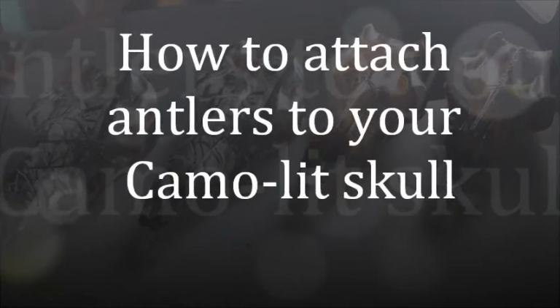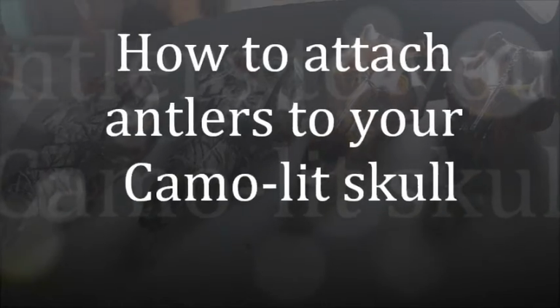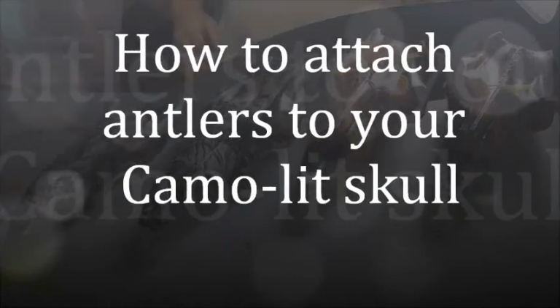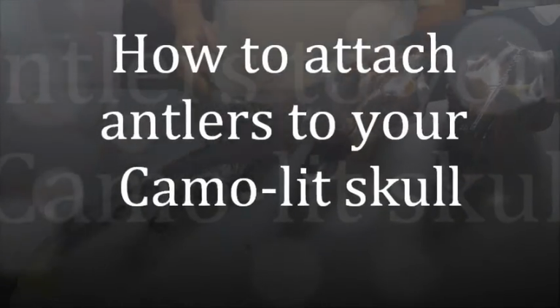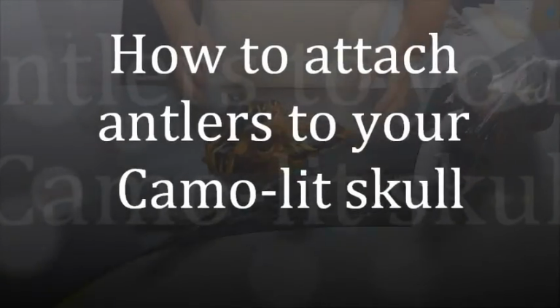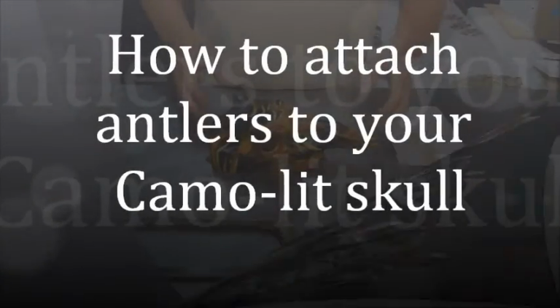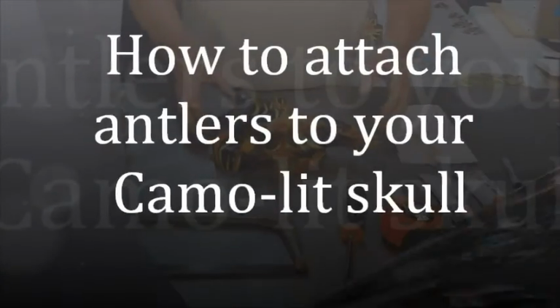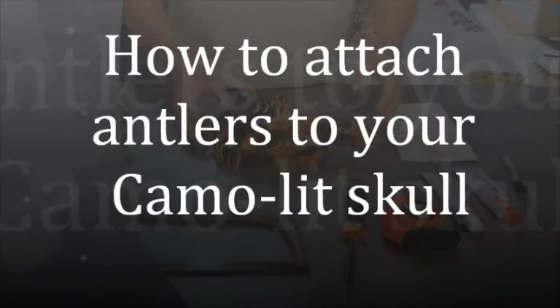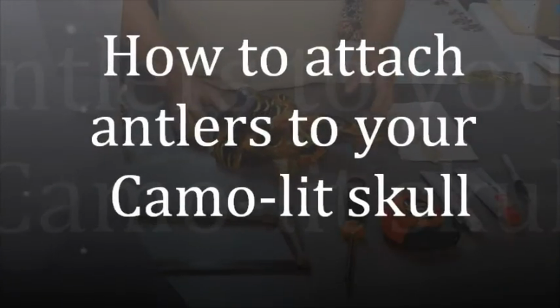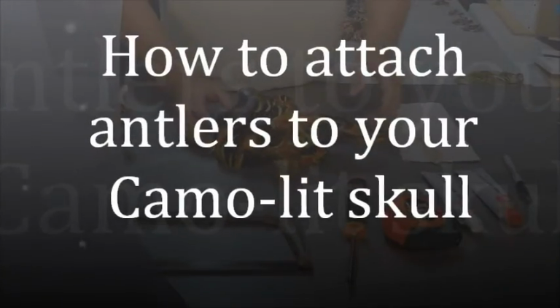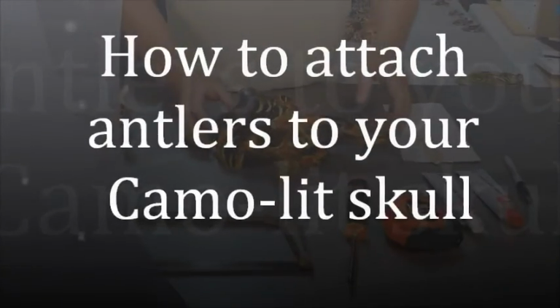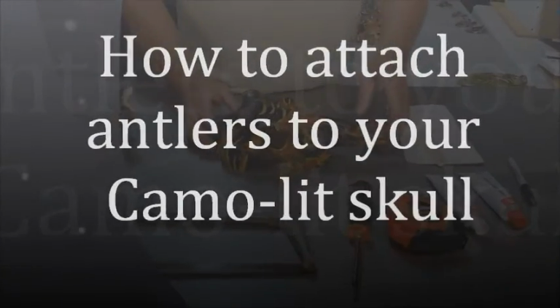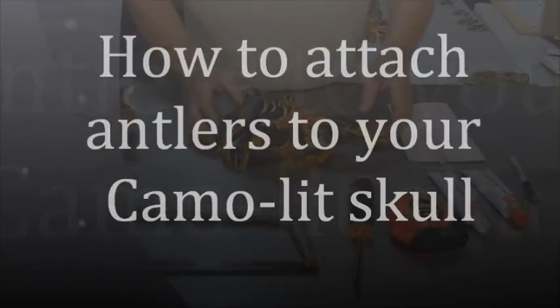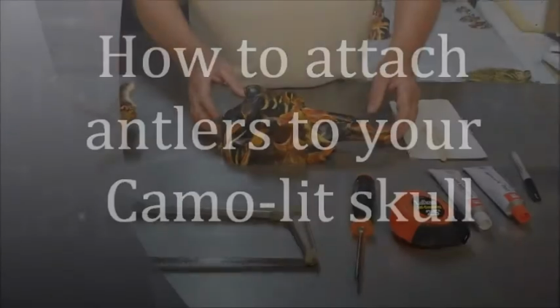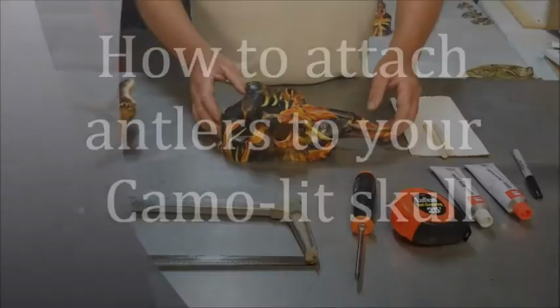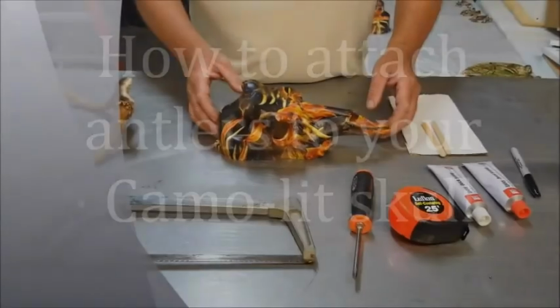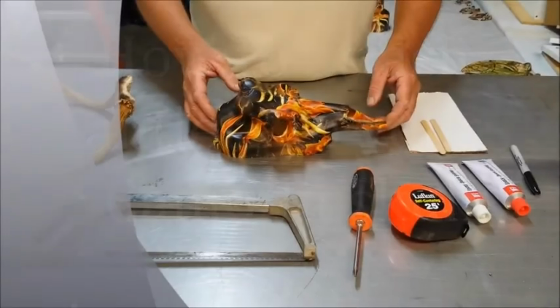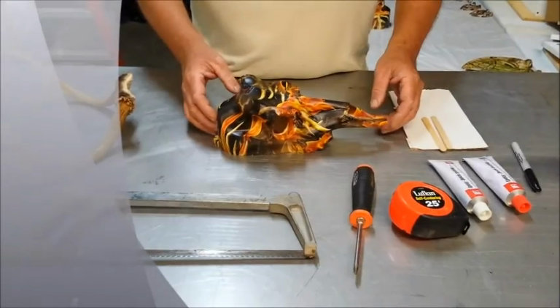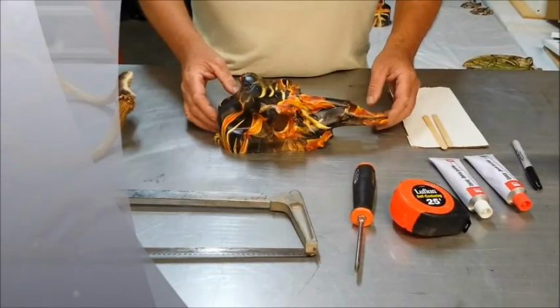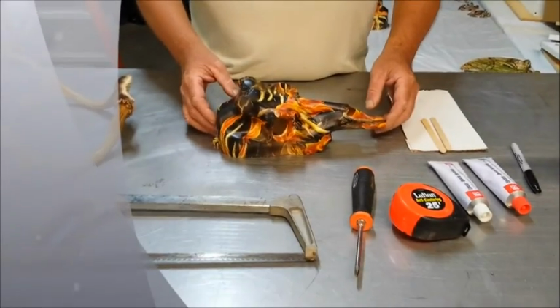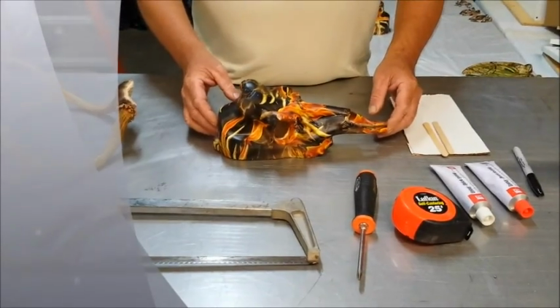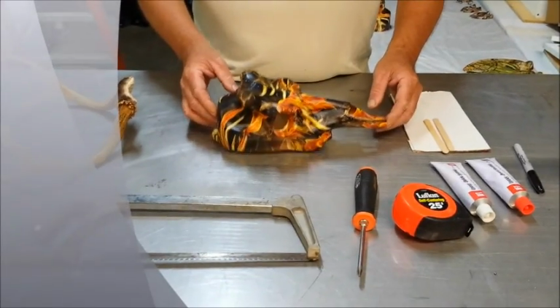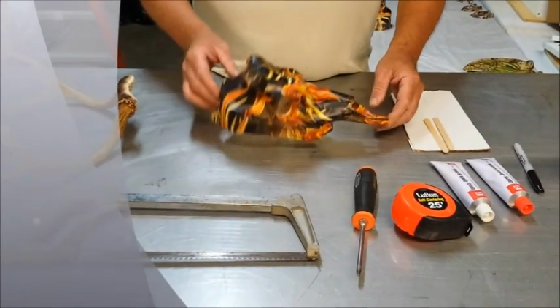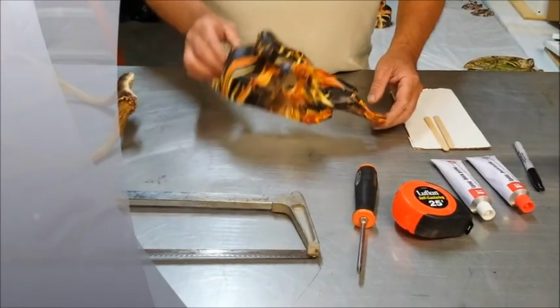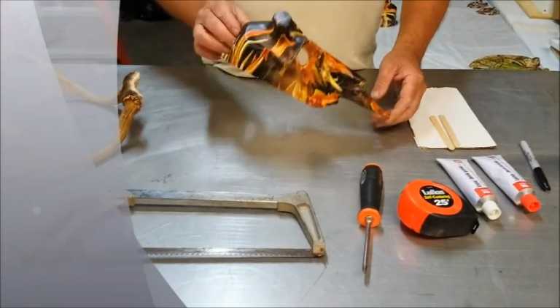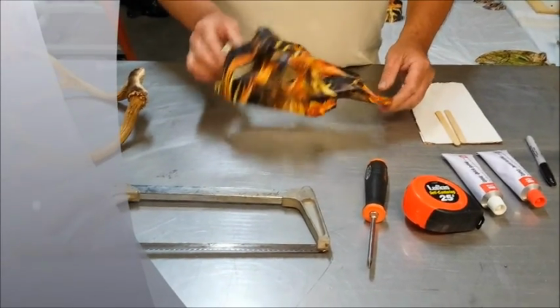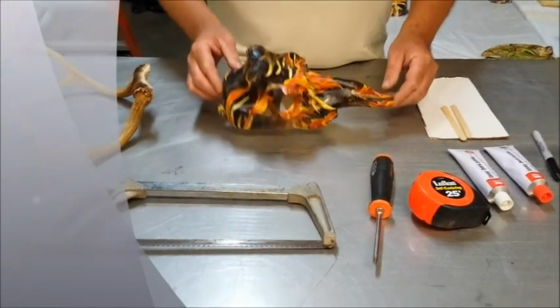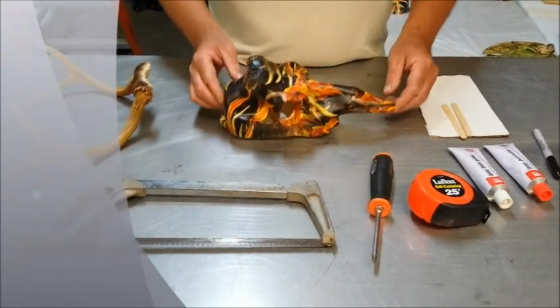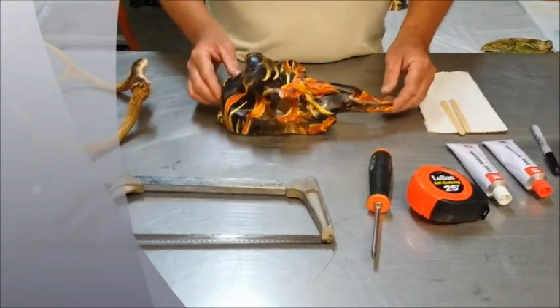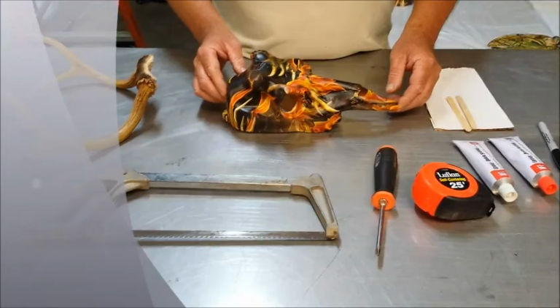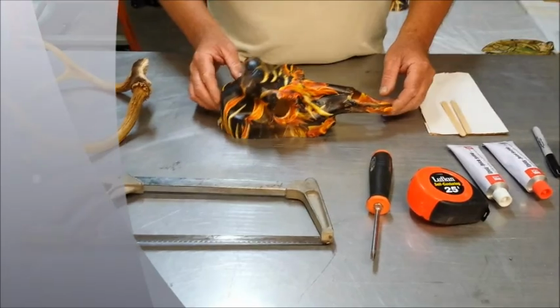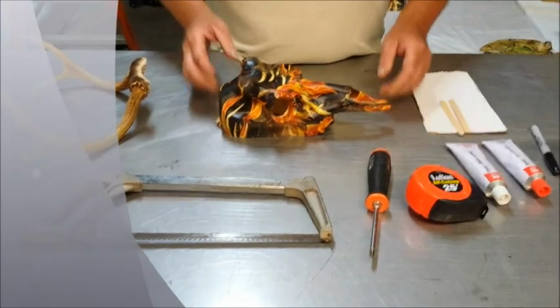Today I'm going to show you how to mount a set of antlers on a camo light skull.